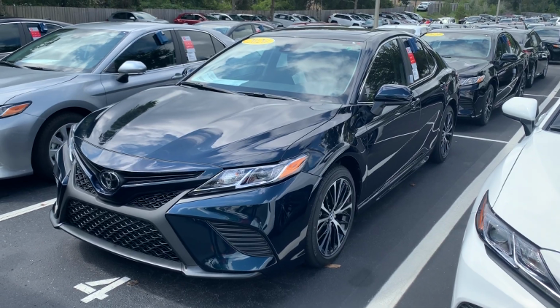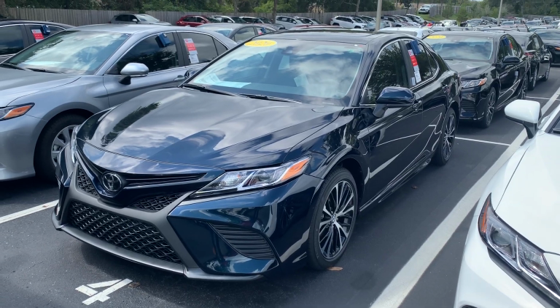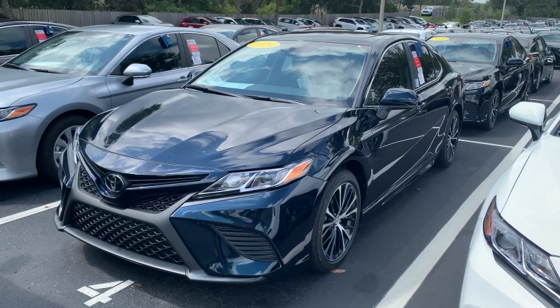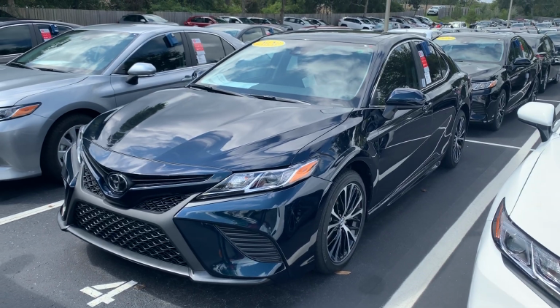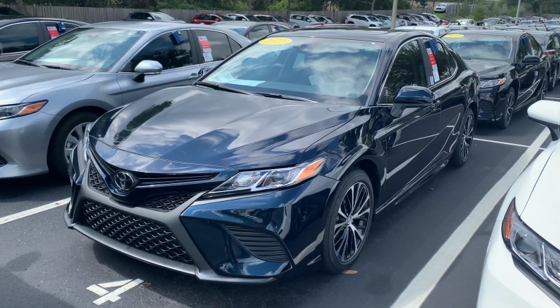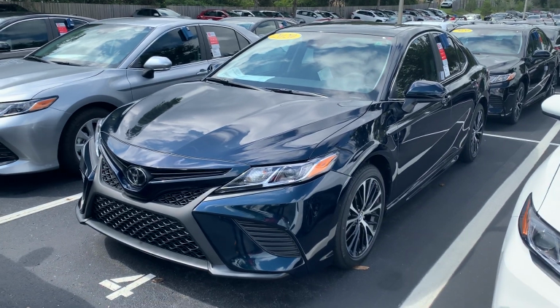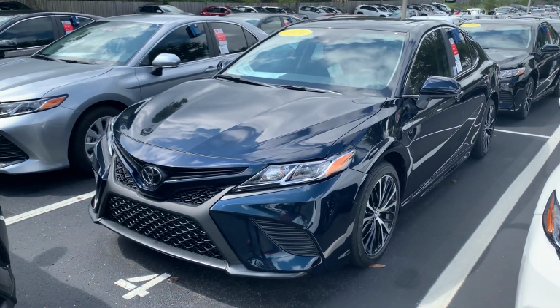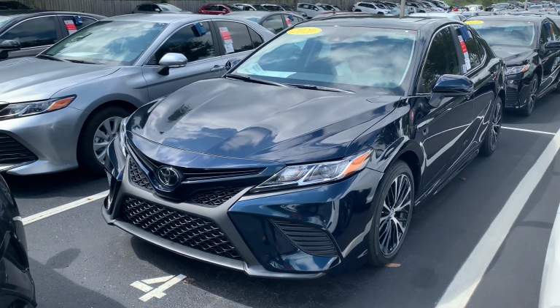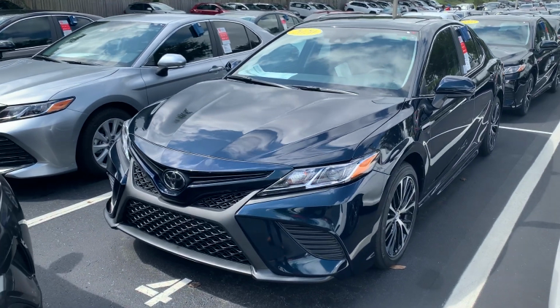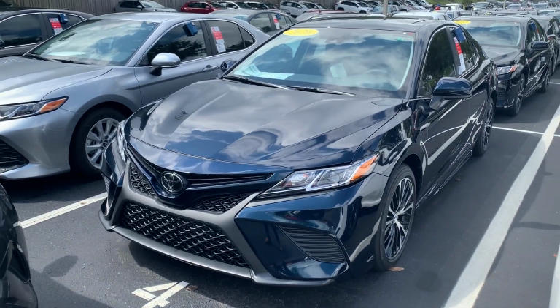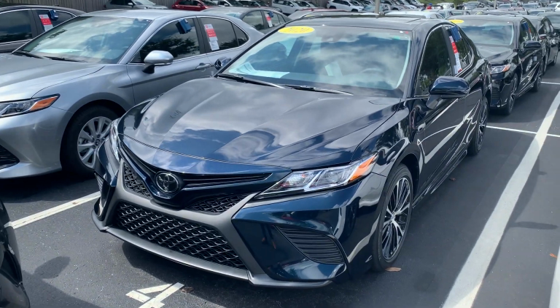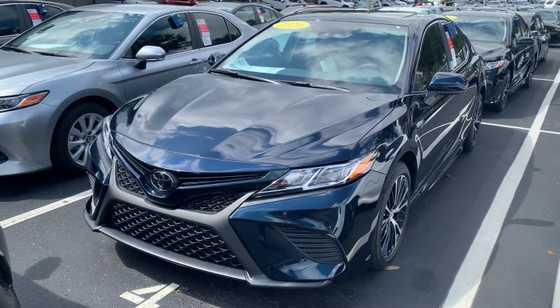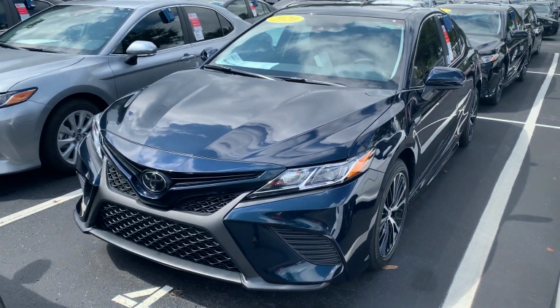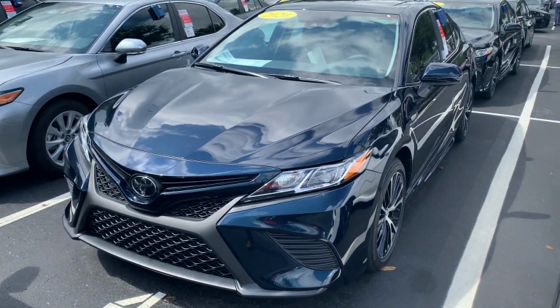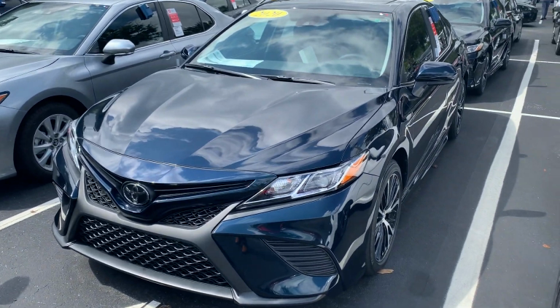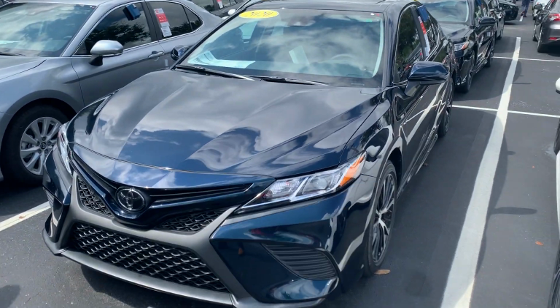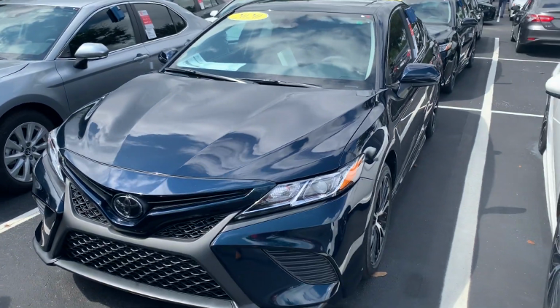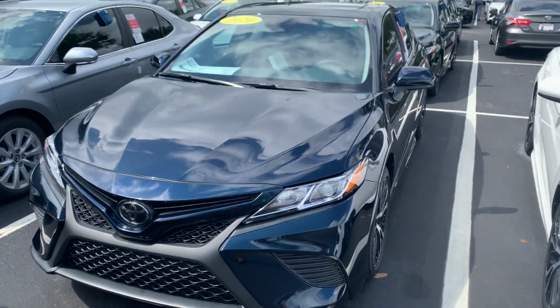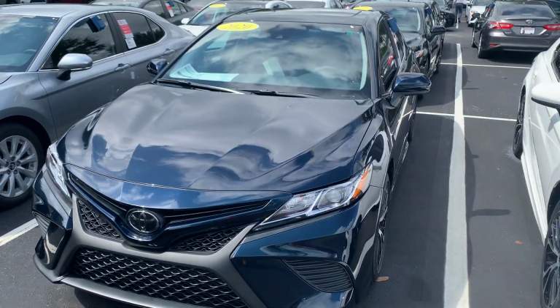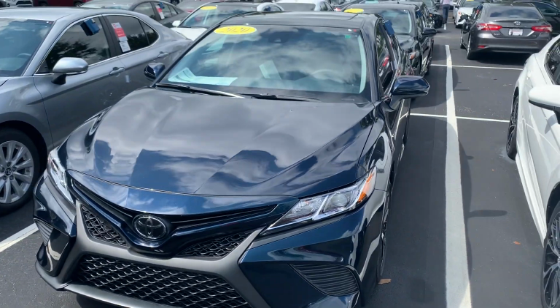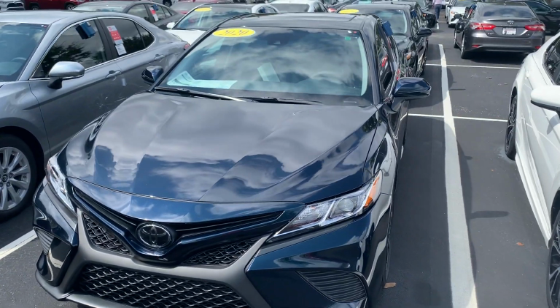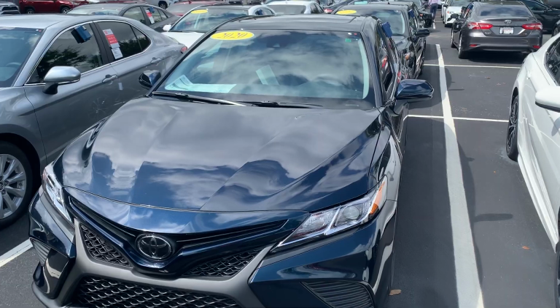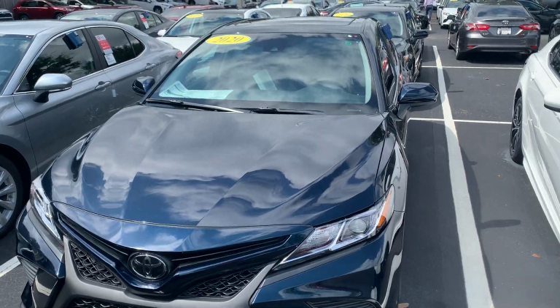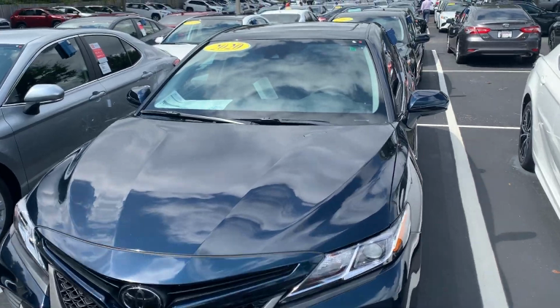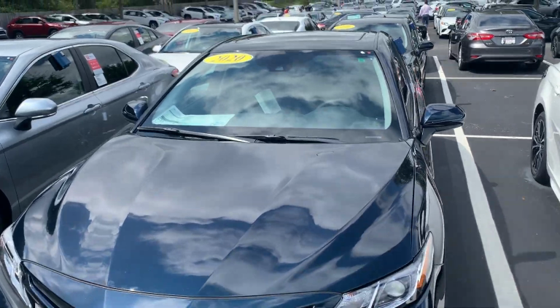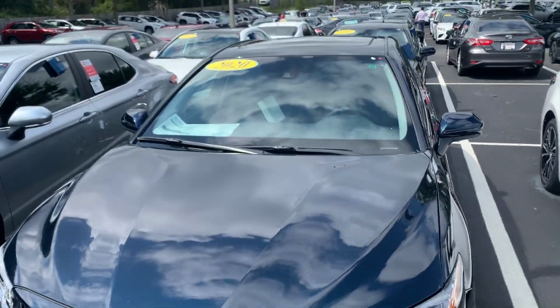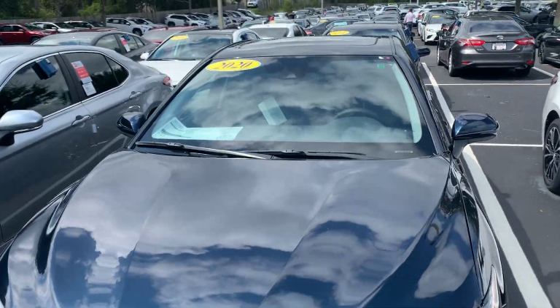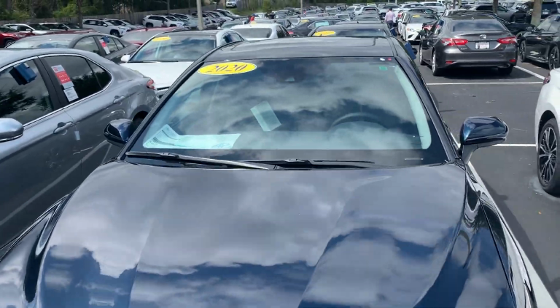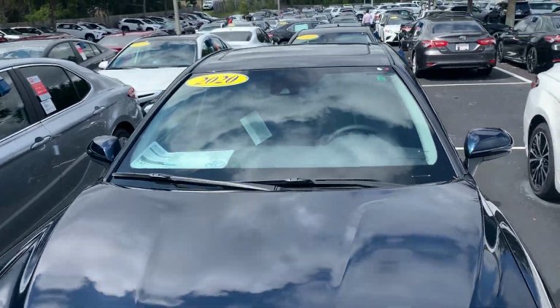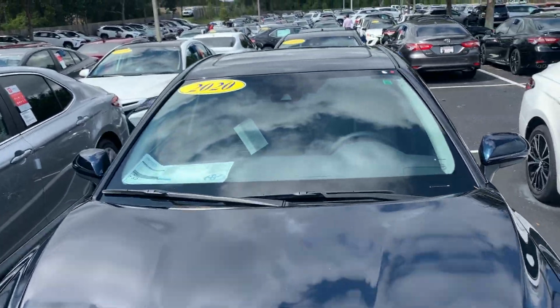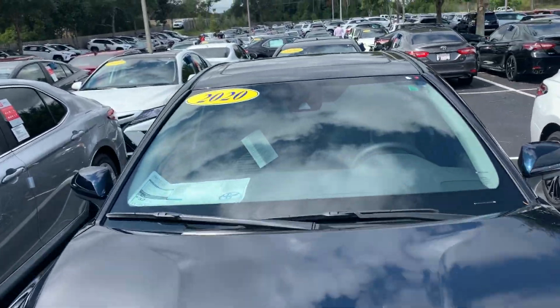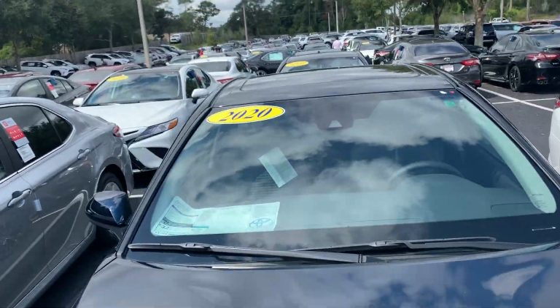Hey guys, this is James at Beaver Toyota. Proud to say we have a whole new selection of 2020 Camrys in stock.